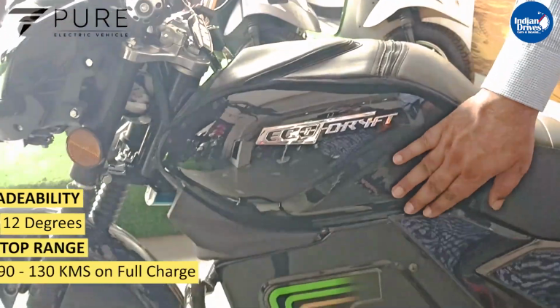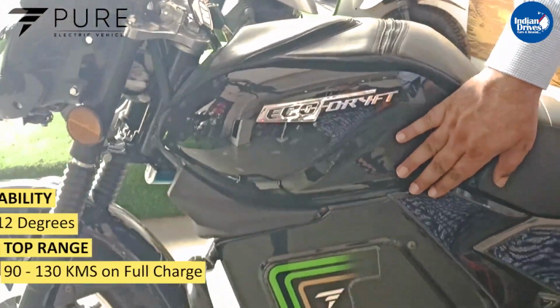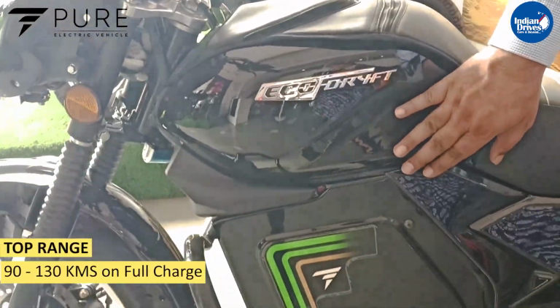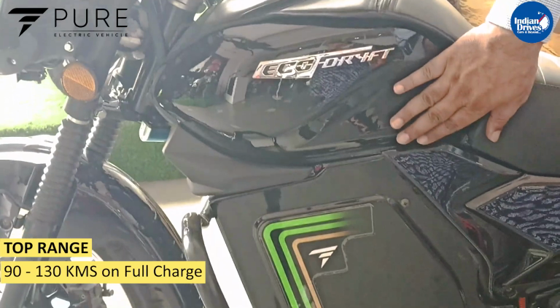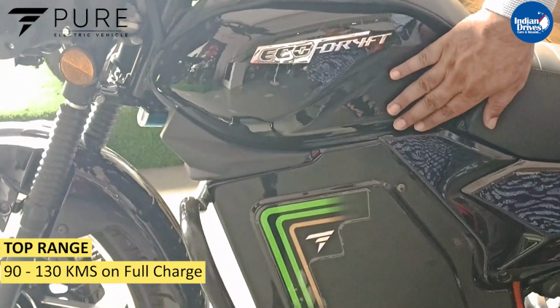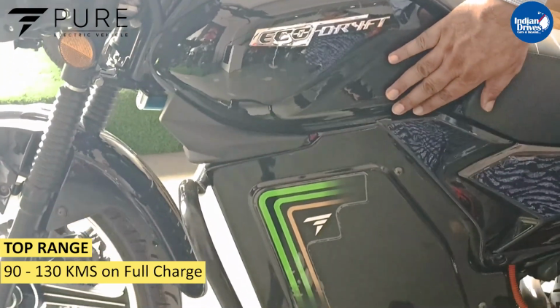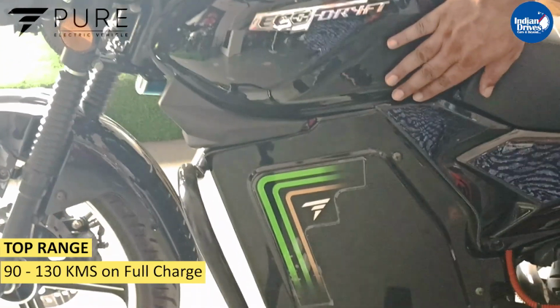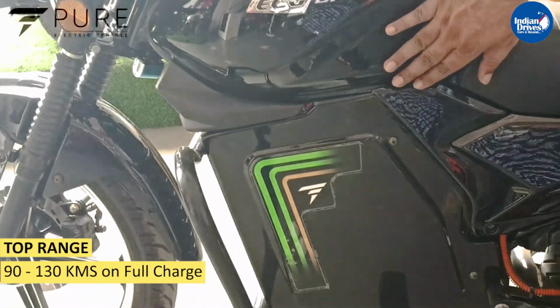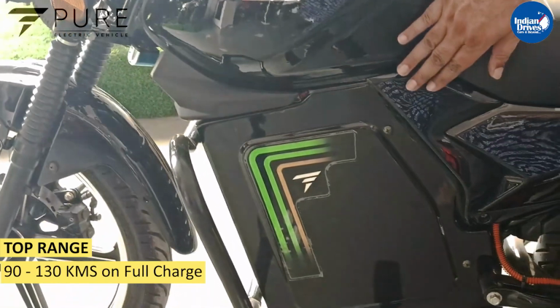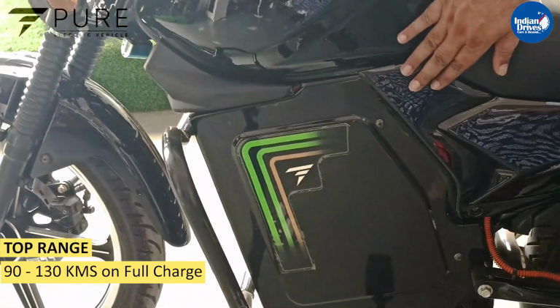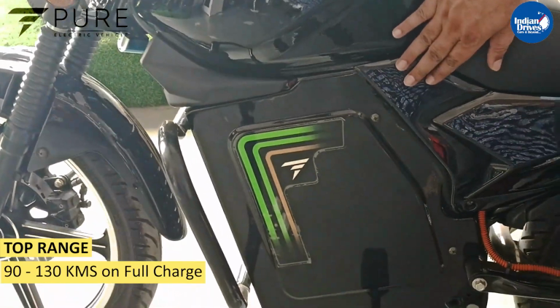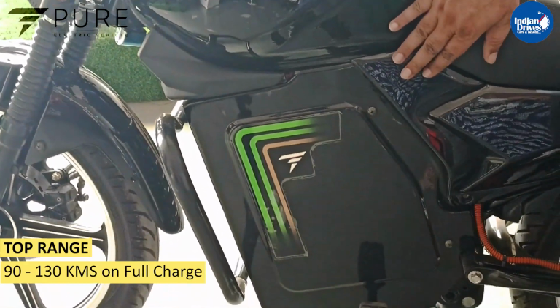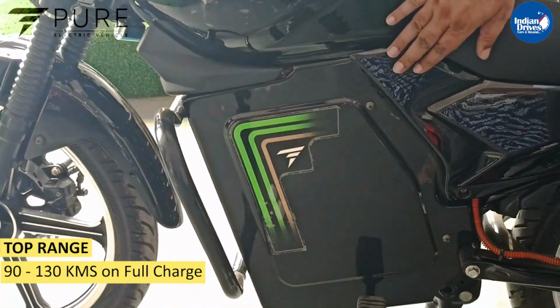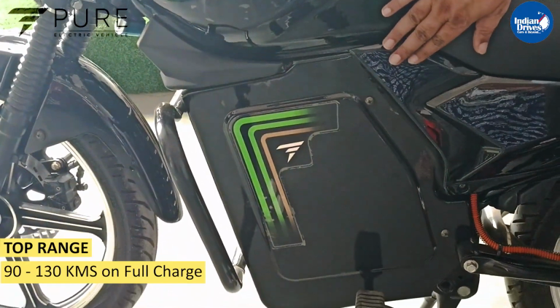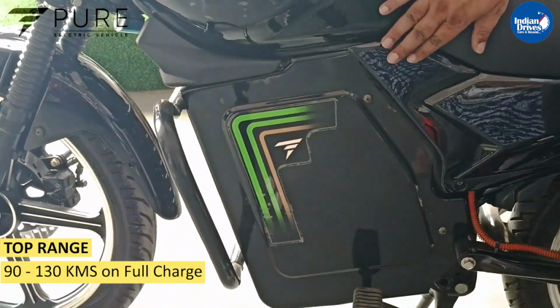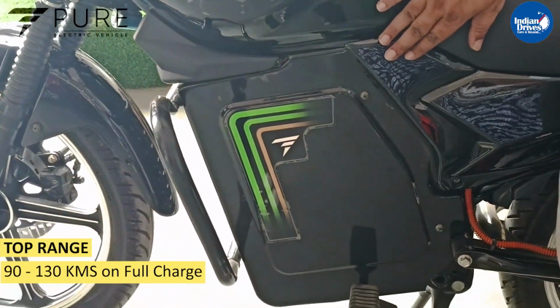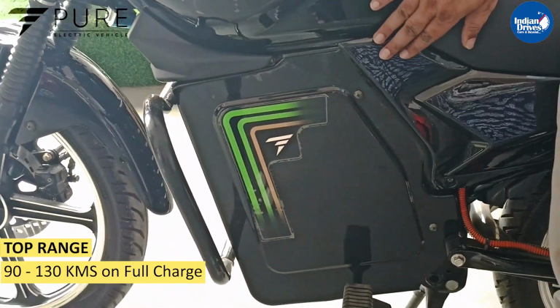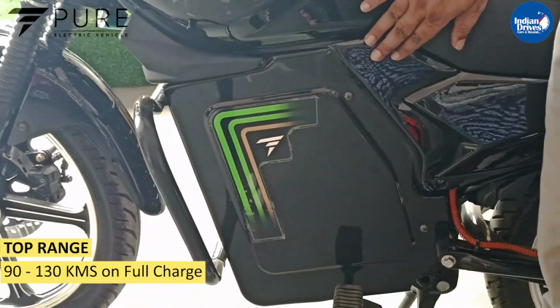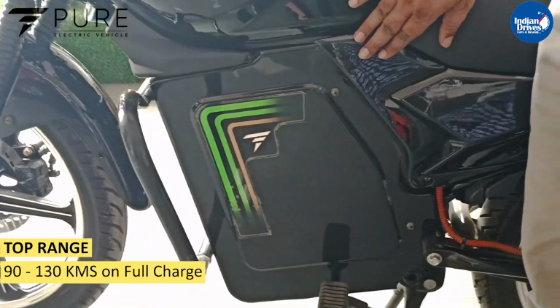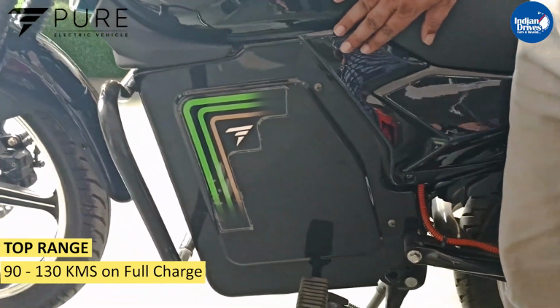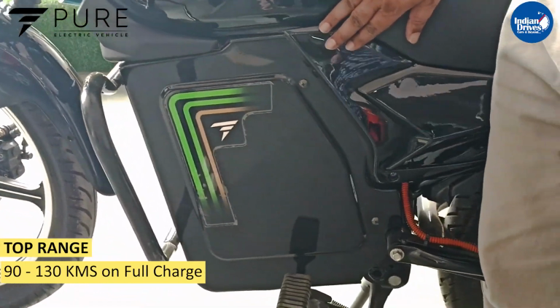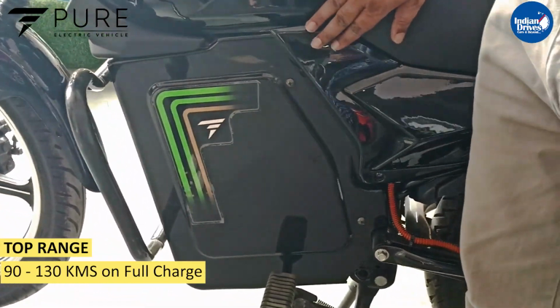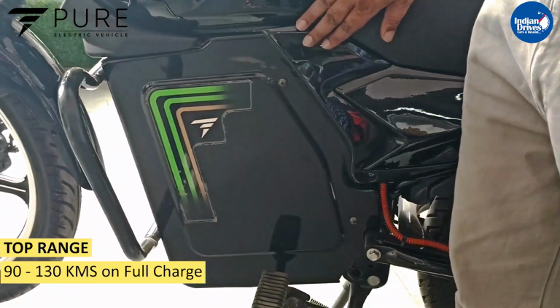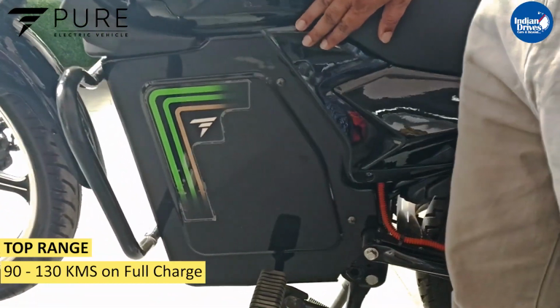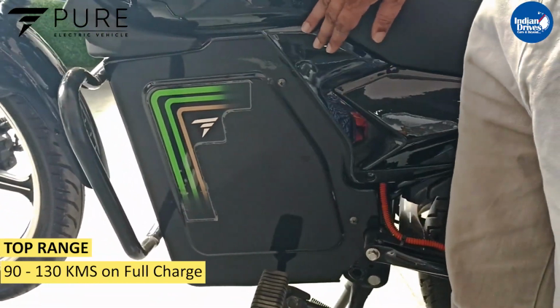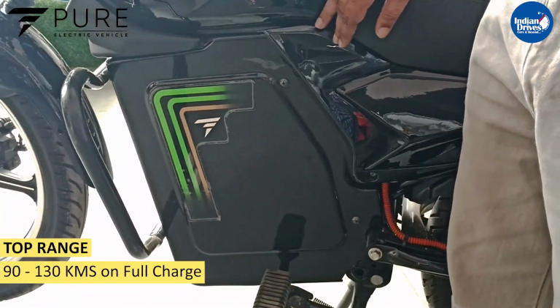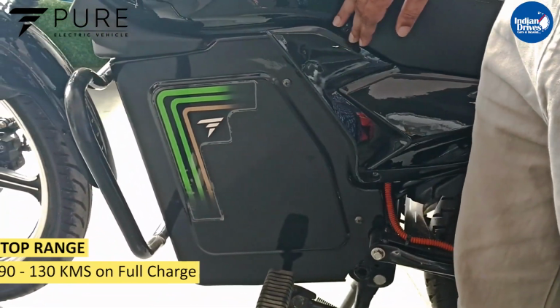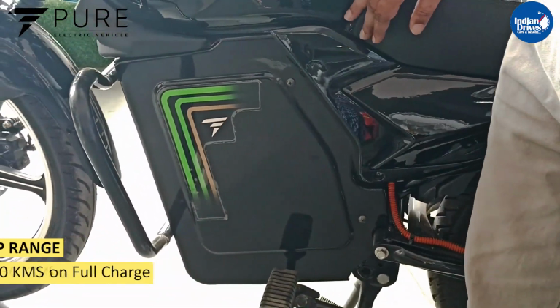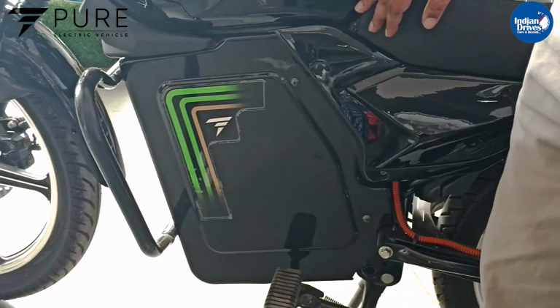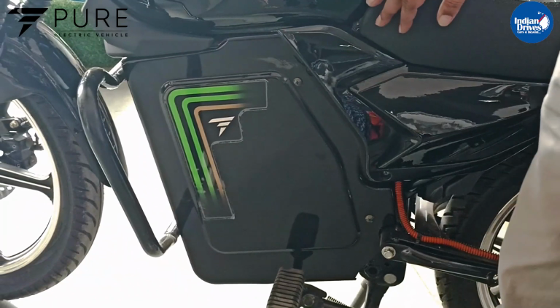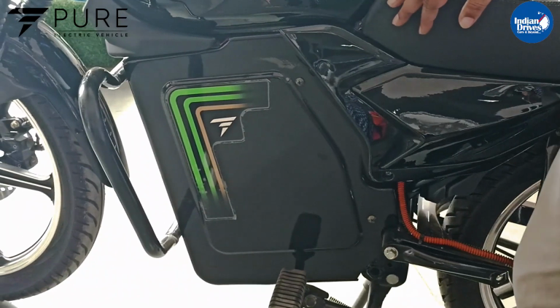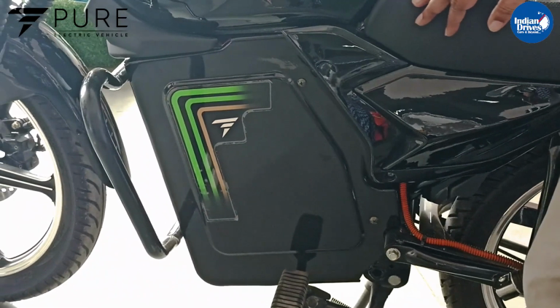Once it is fully charged, the maximum distance covered will be 130 km and the minimum travel distance will be 90 km.